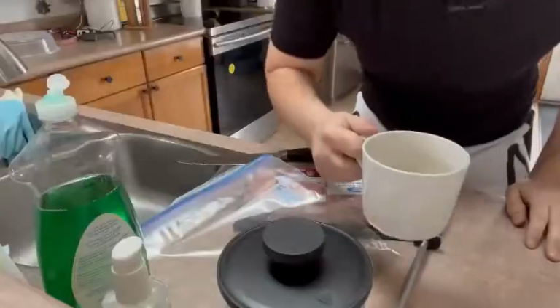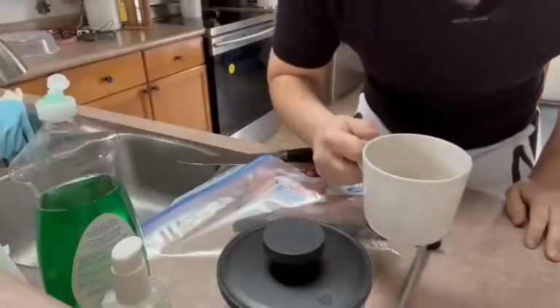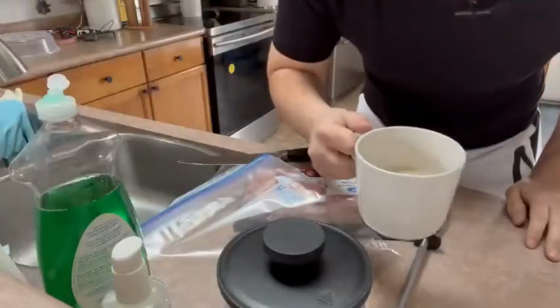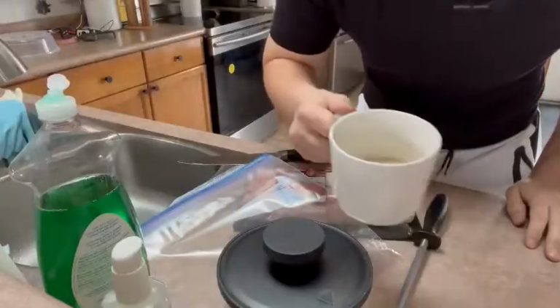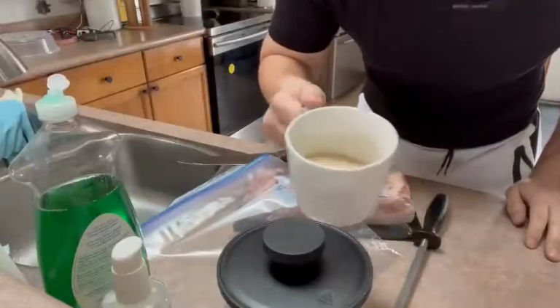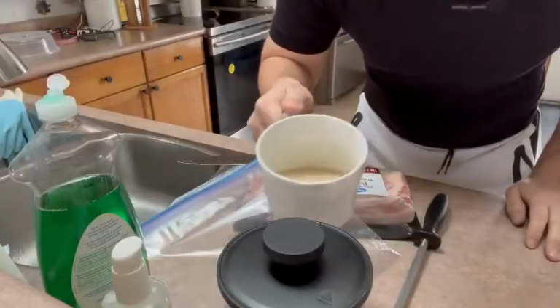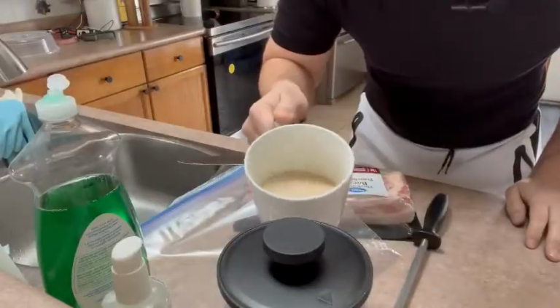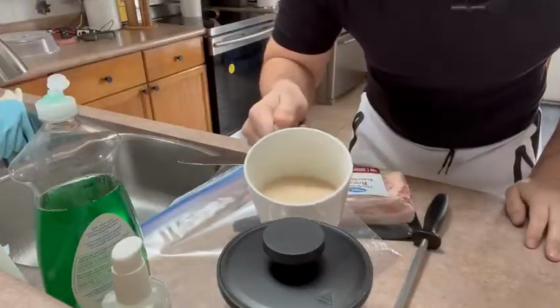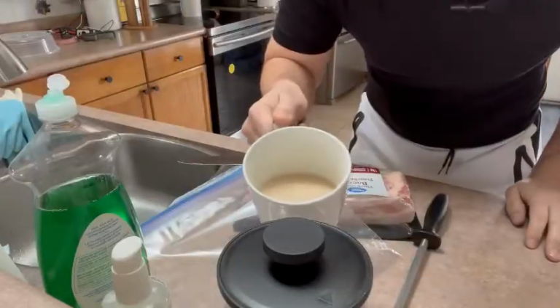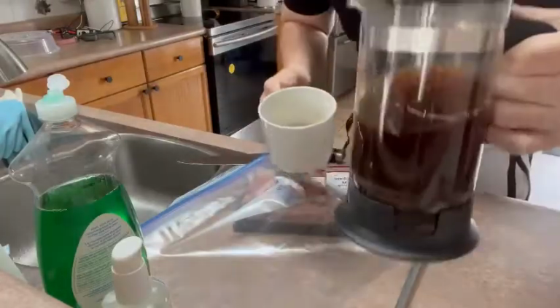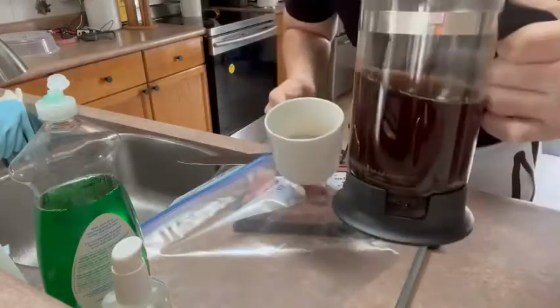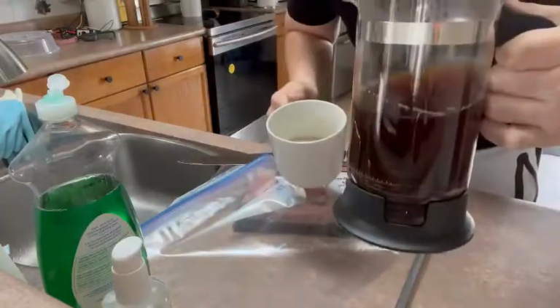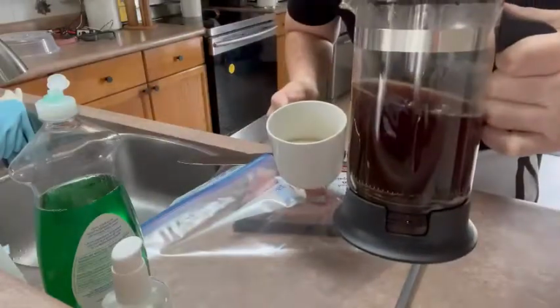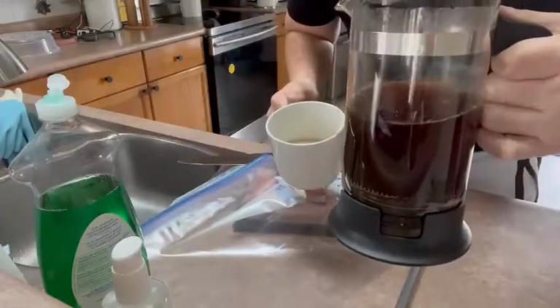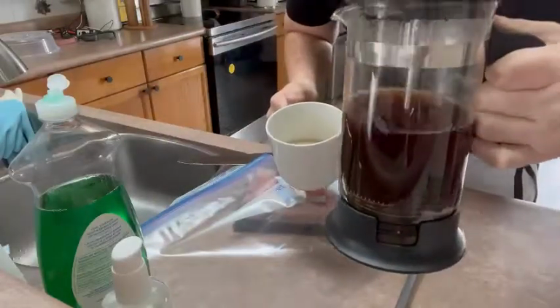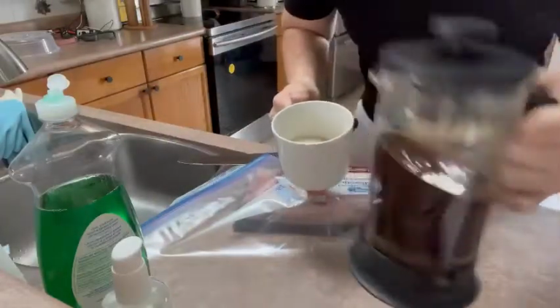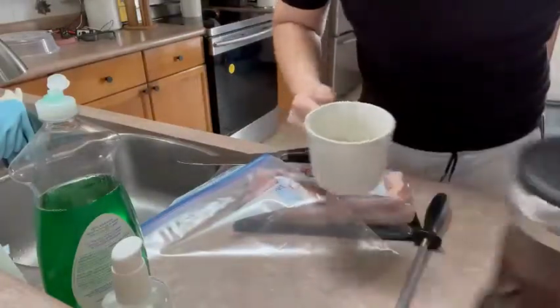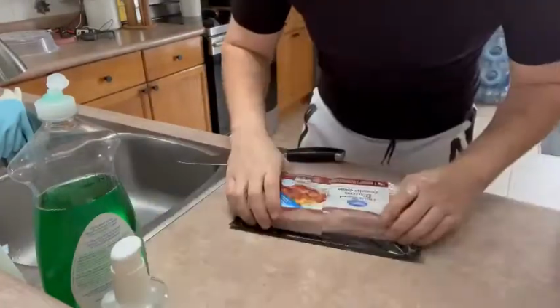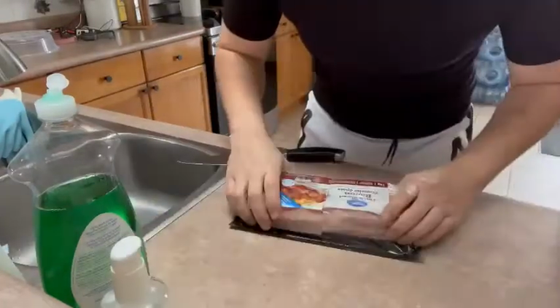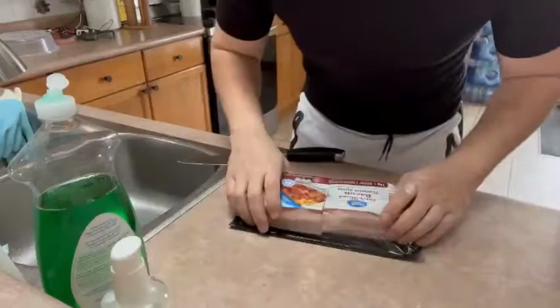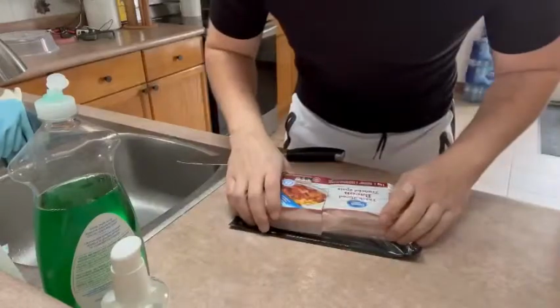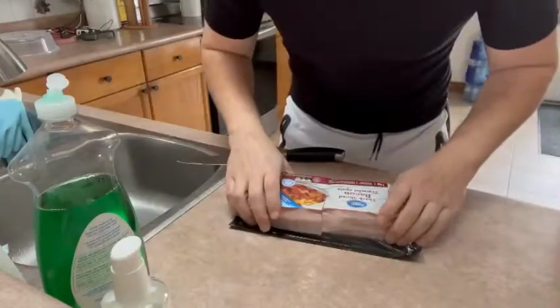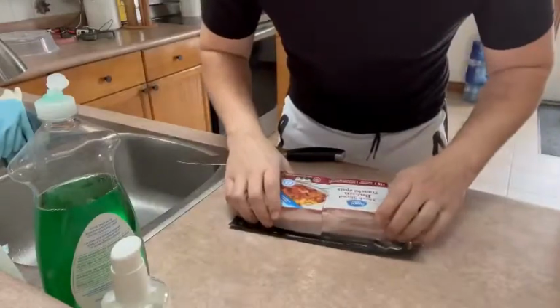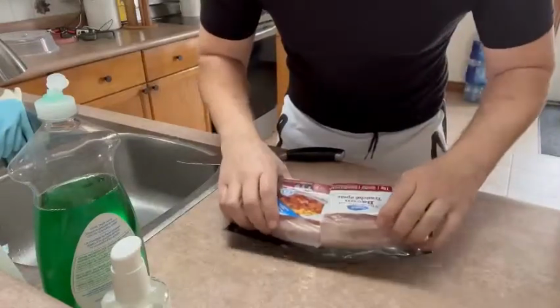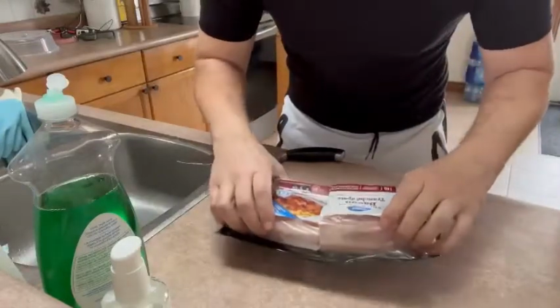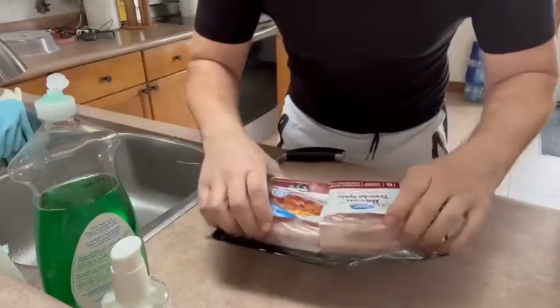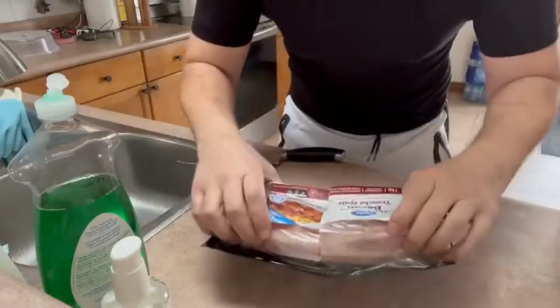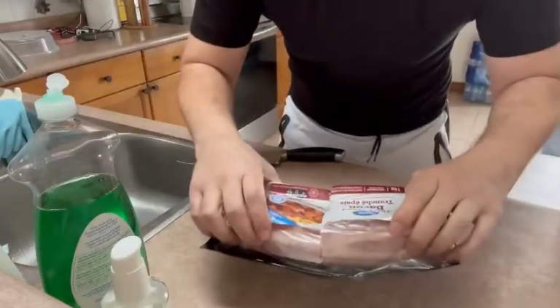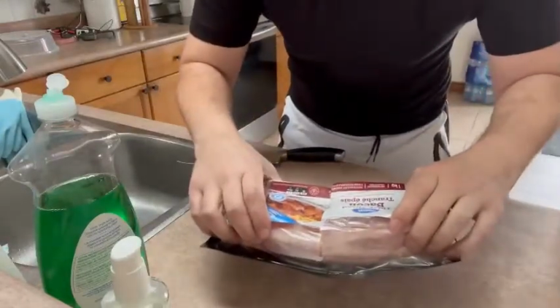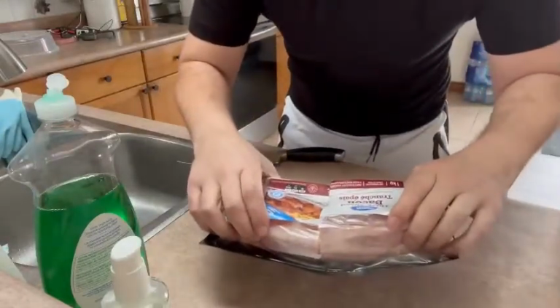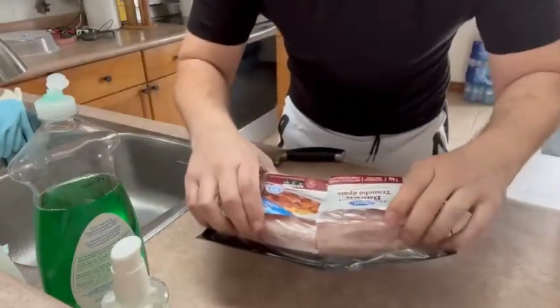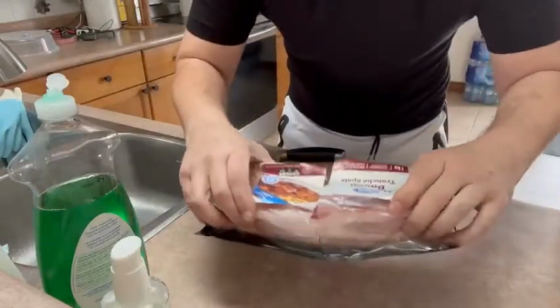First, get your coffee in a French press. Second, take your bacon, cut it in half.